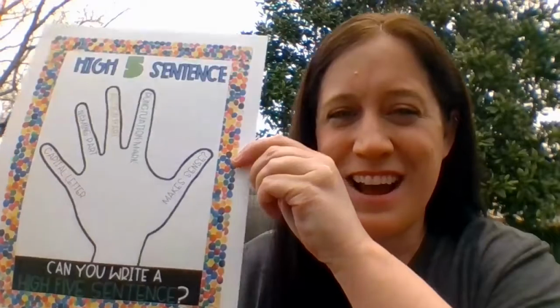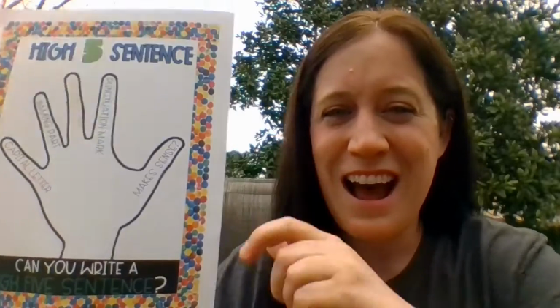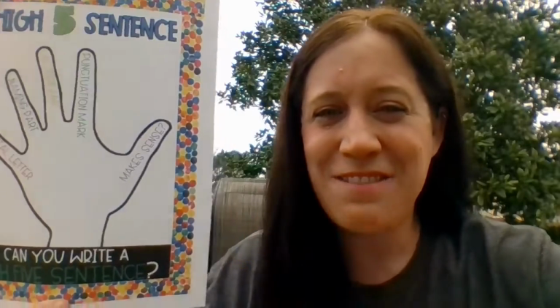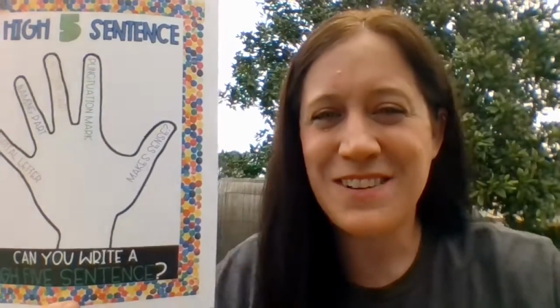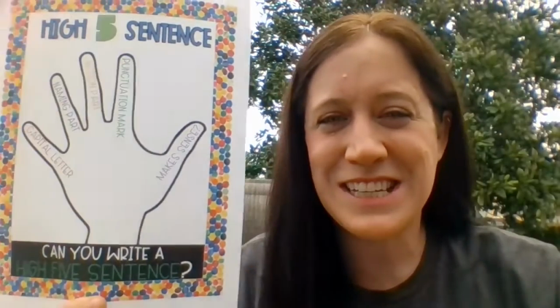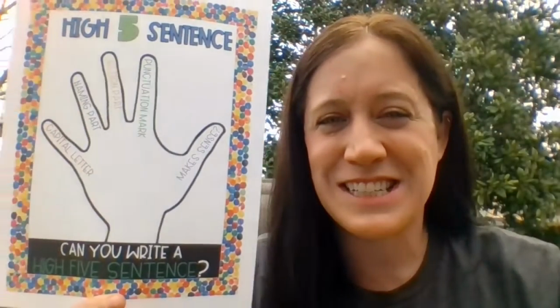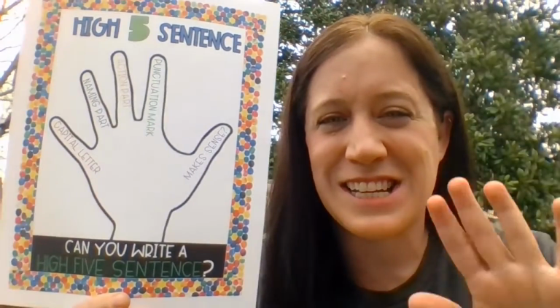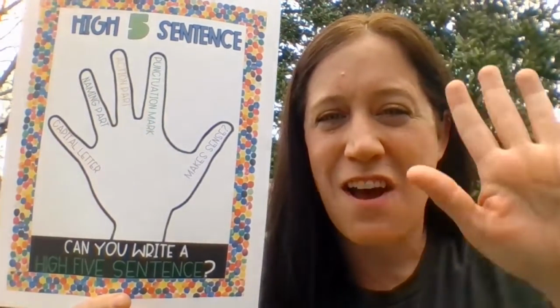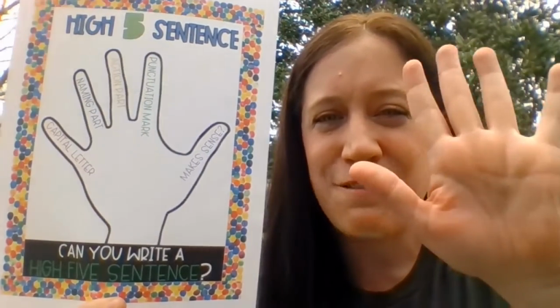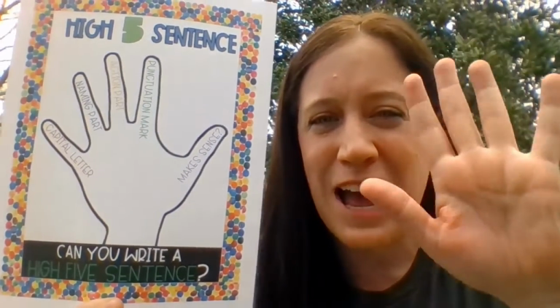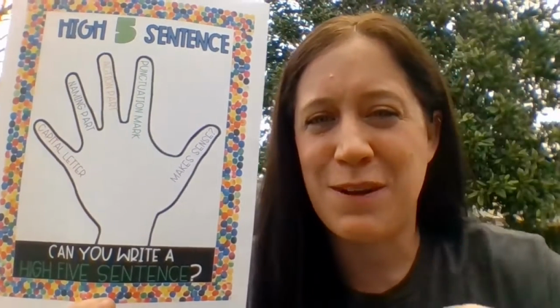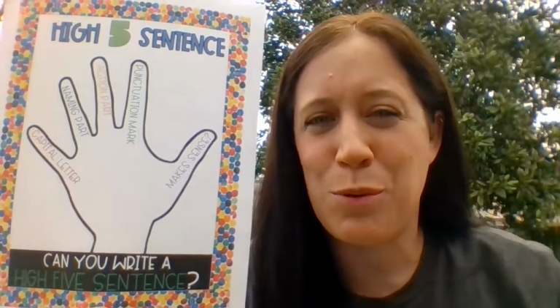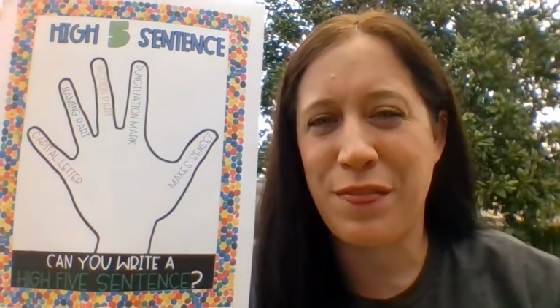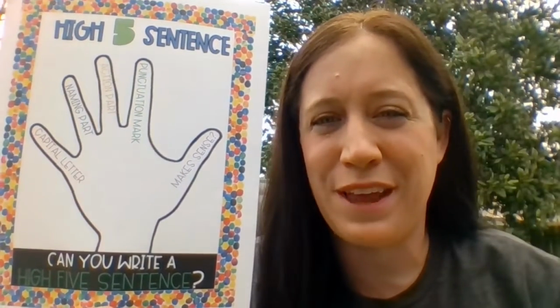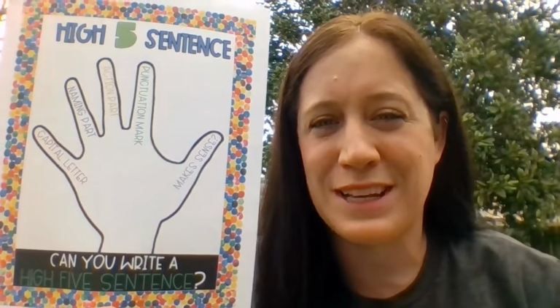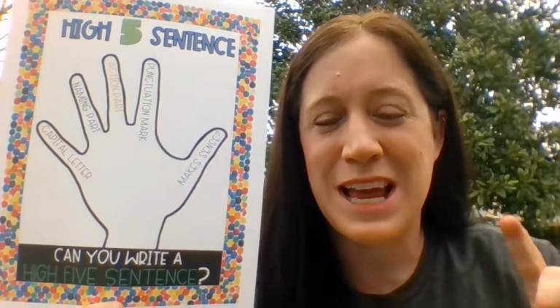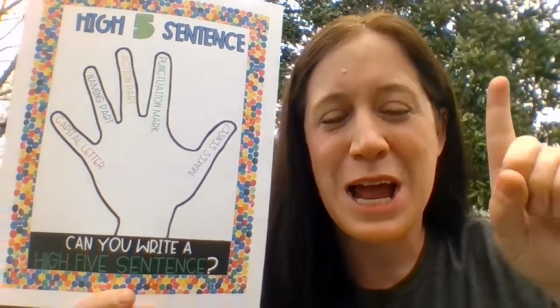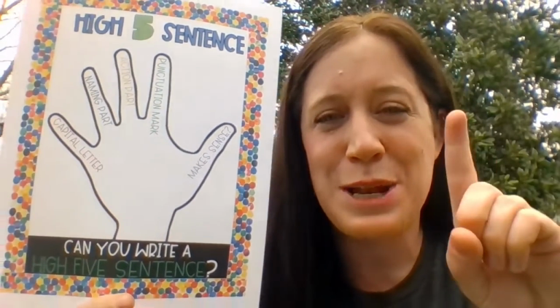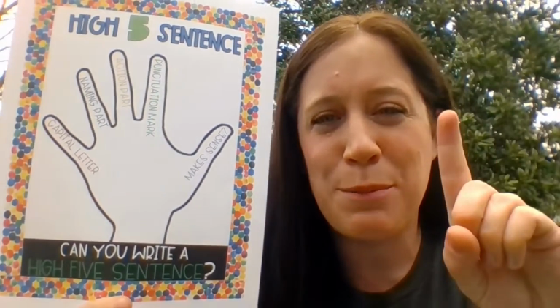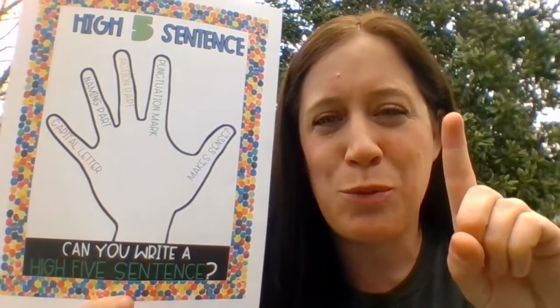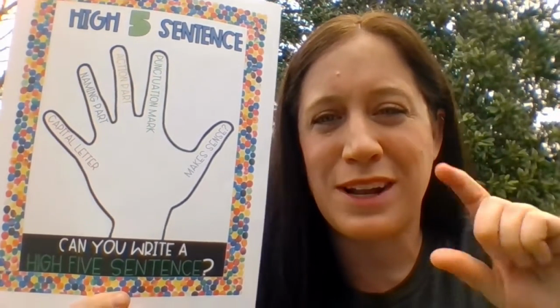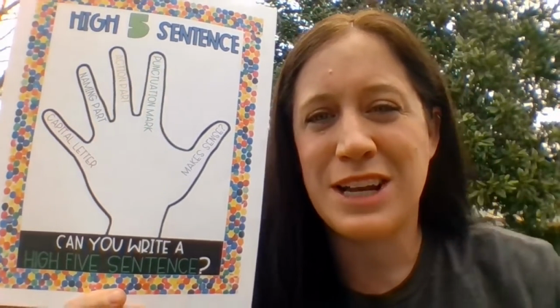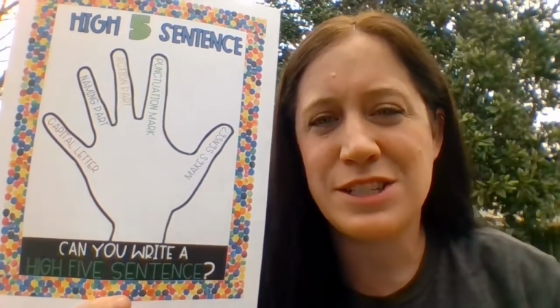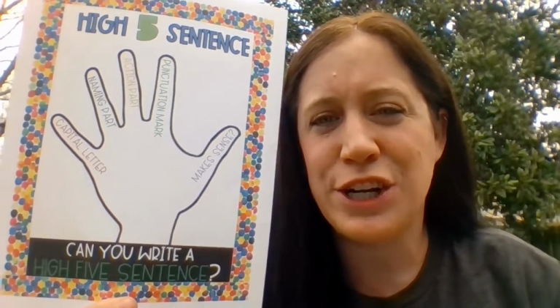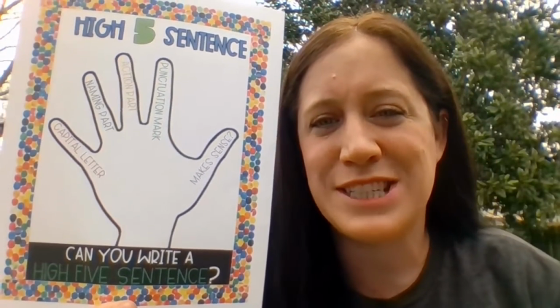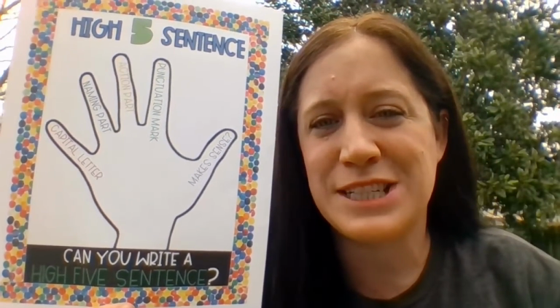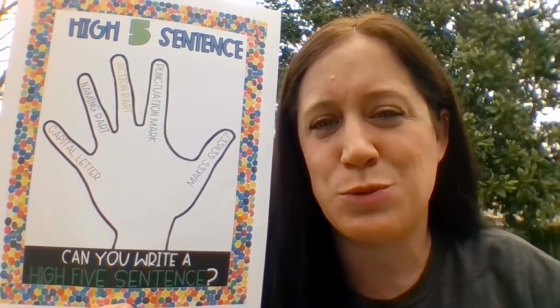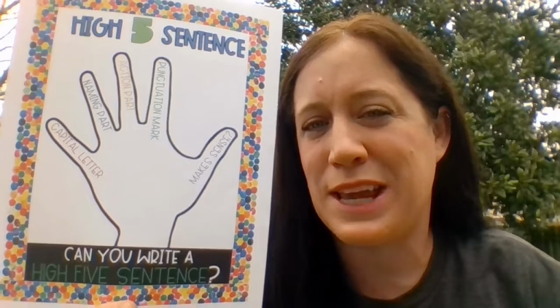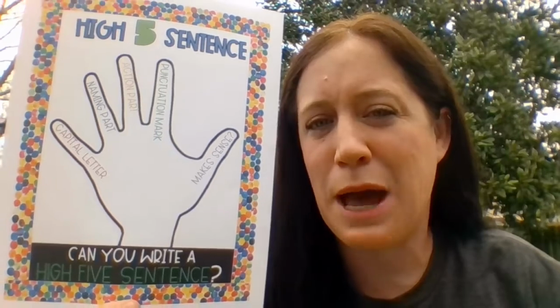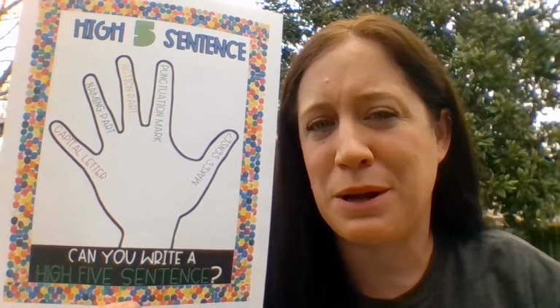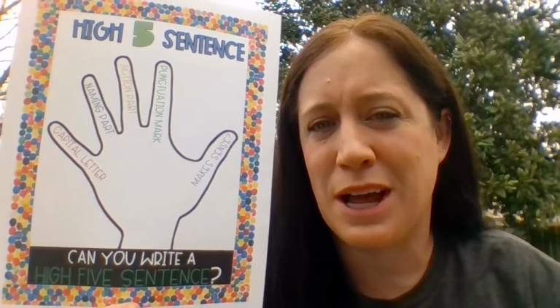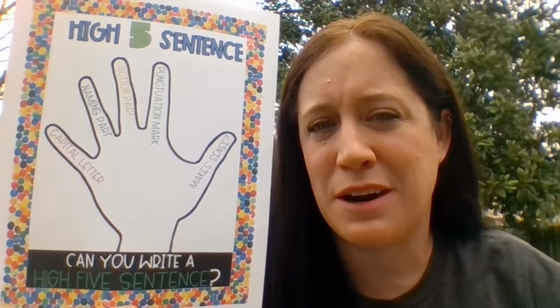A high five sentence has five important things. Number one, start your sentence with a capital letter.